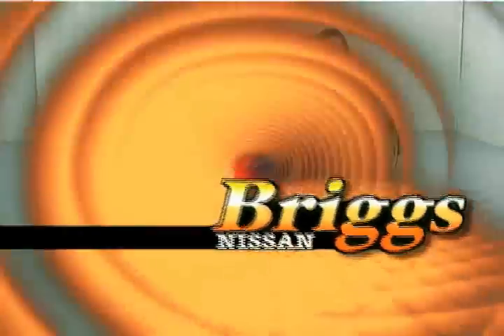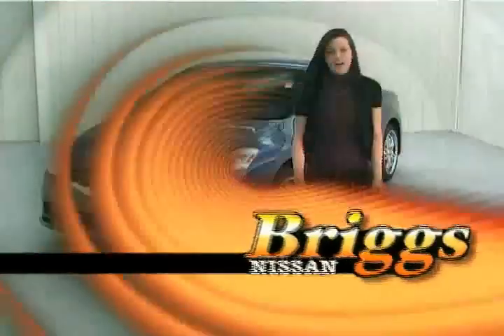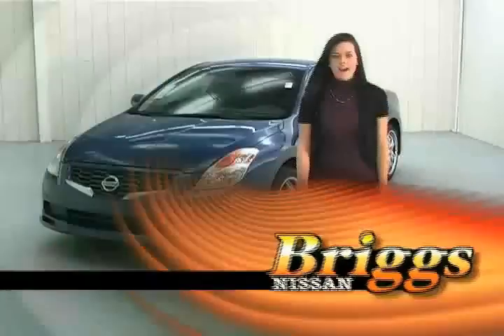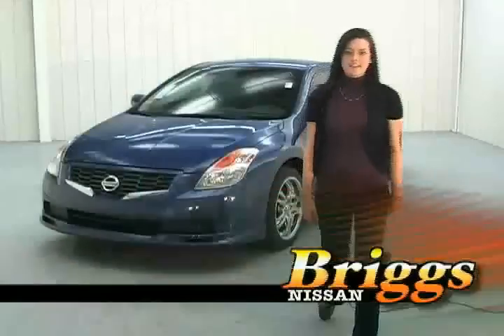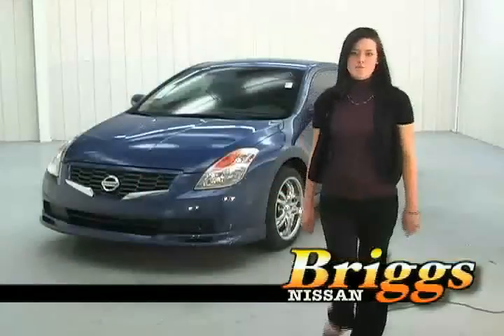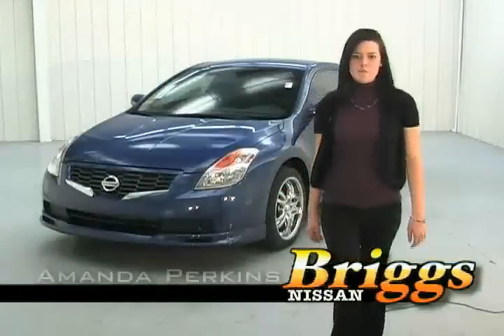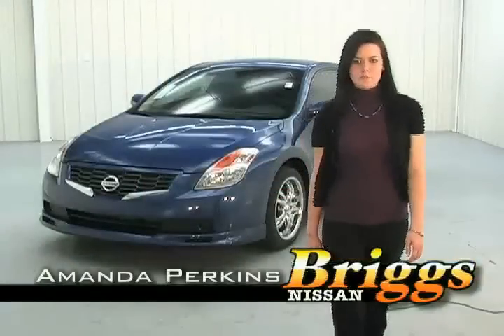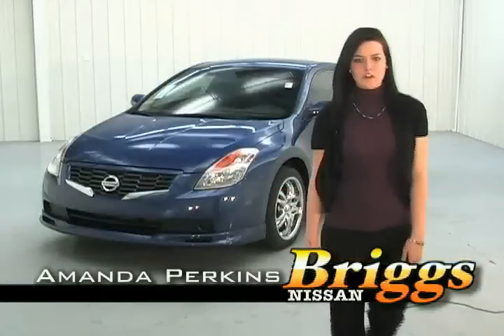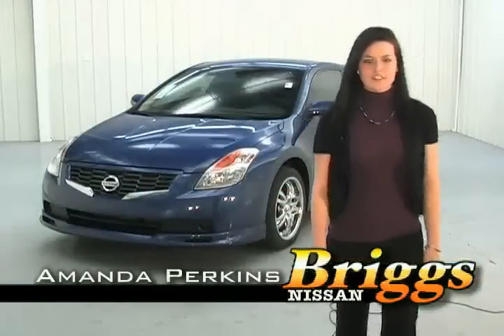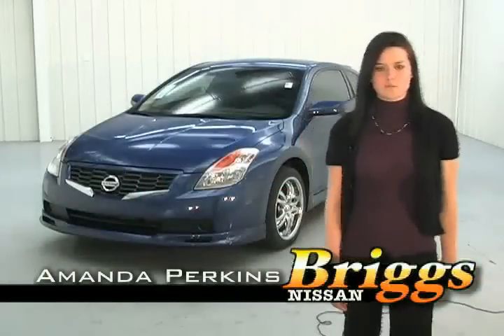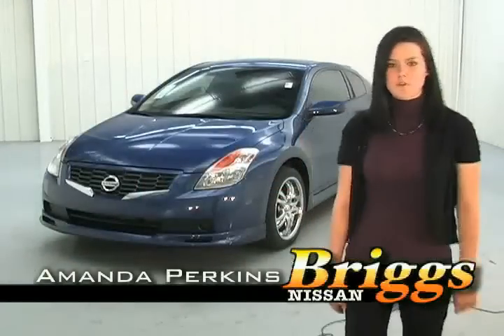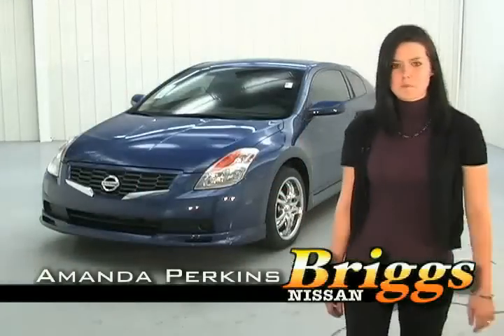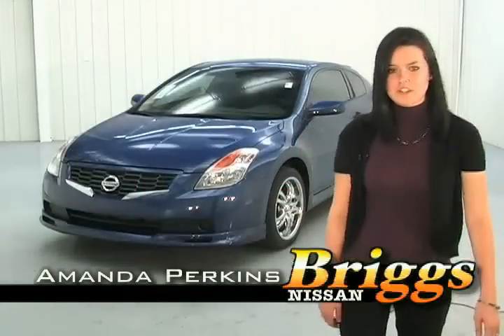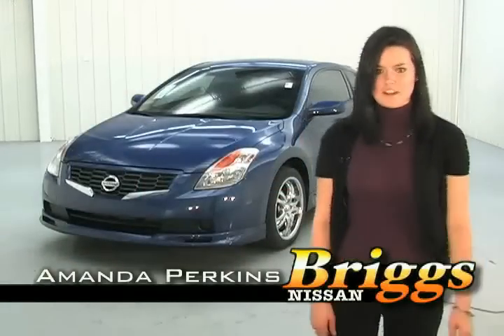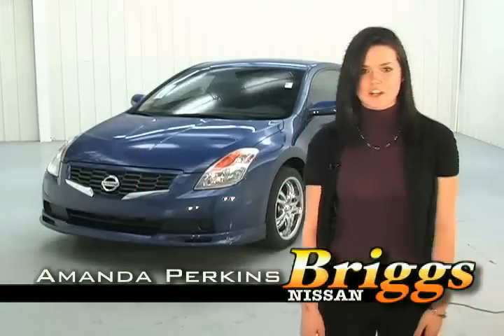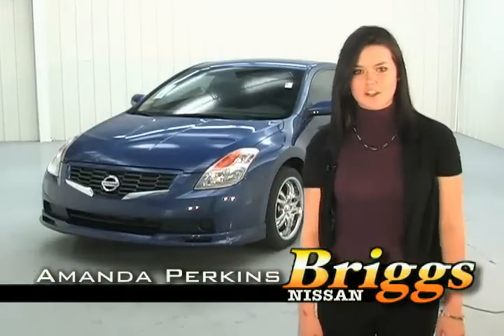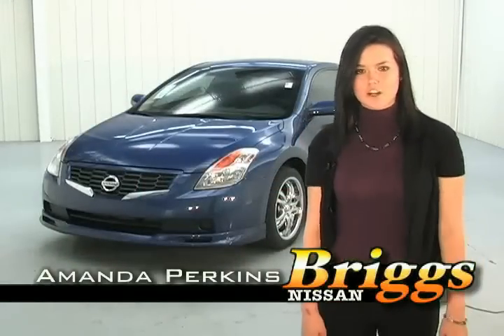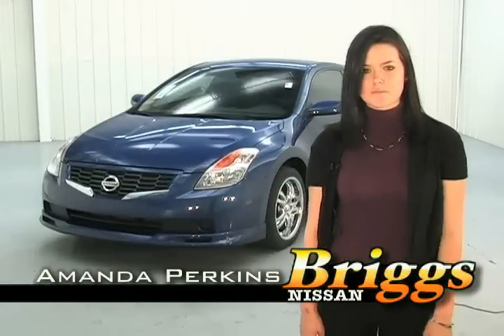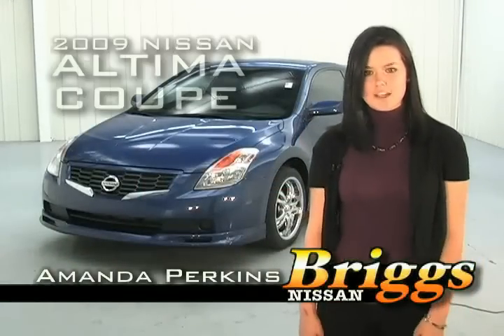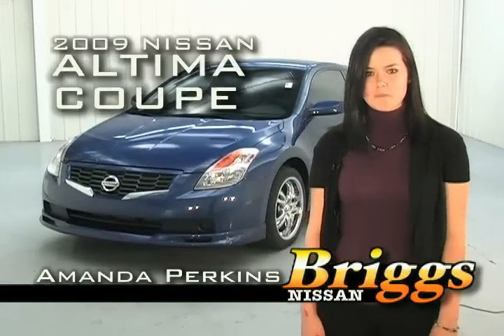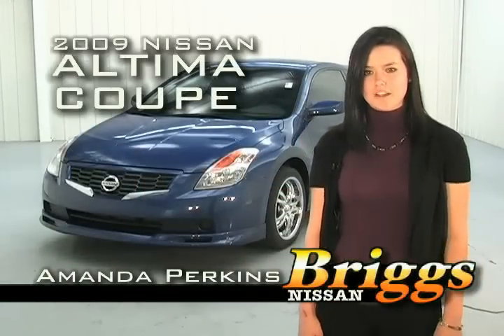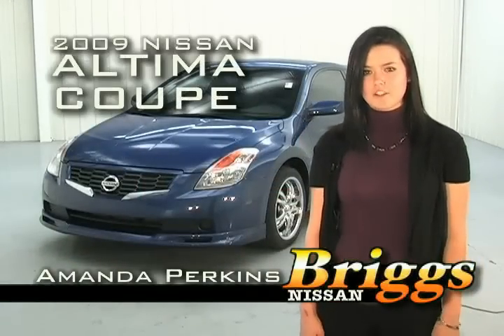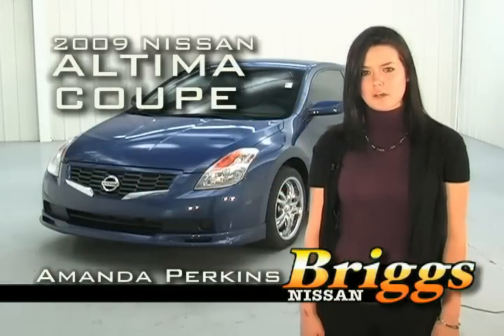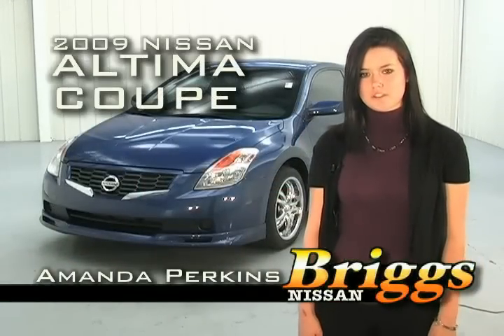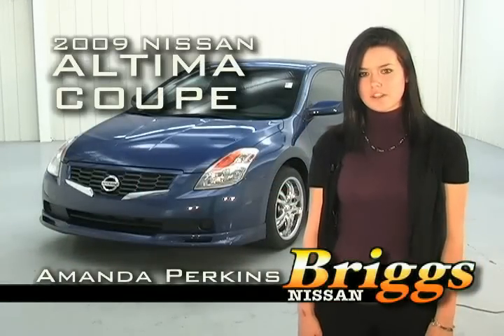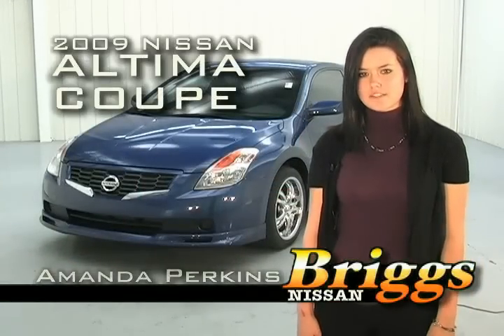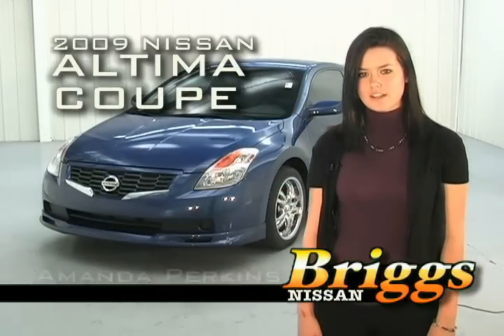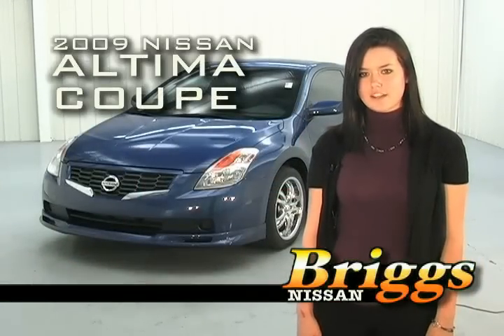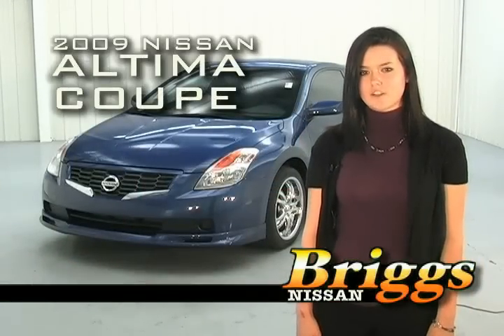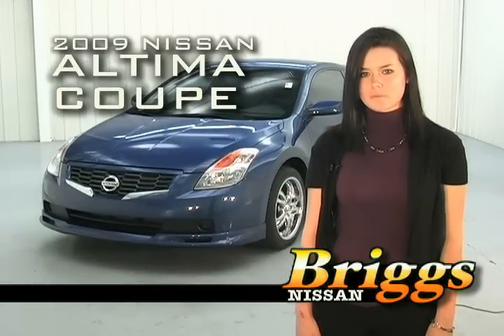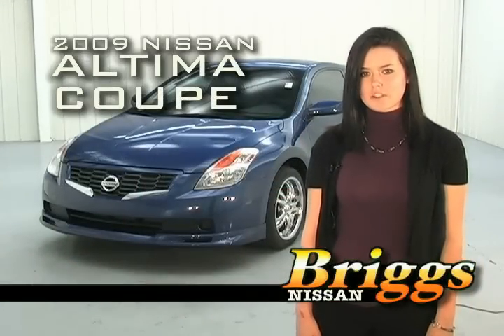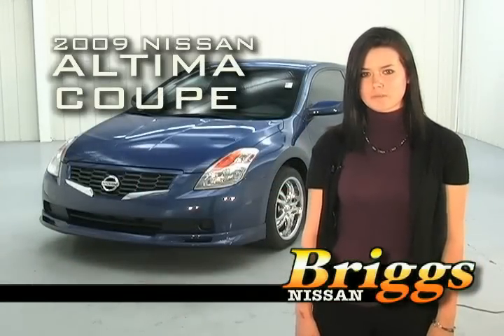Hi, I'm Amanda Perkins and welcome to BriggsAuto.com. Today I'm going to be telling you about the 2009 Ultima Coupe.